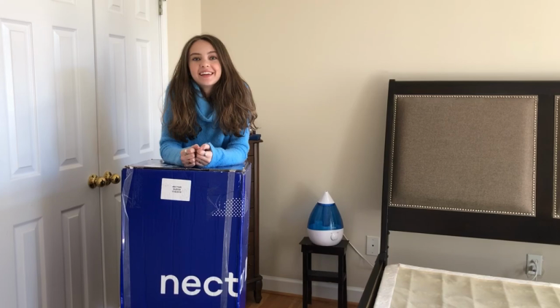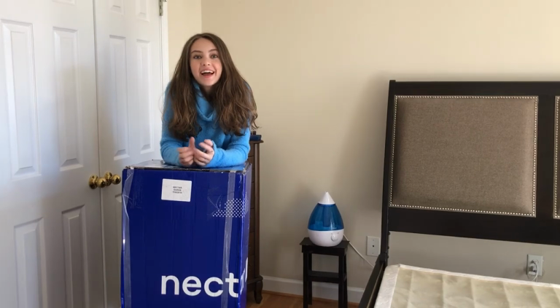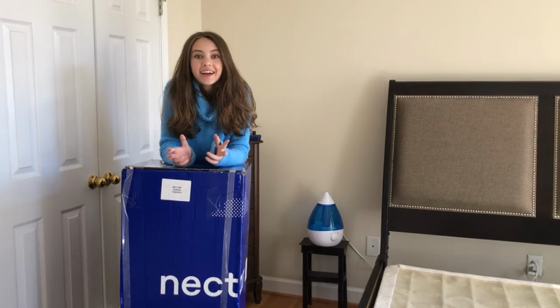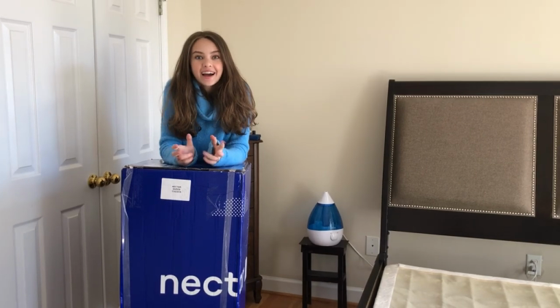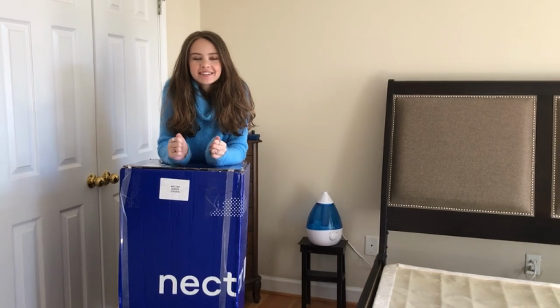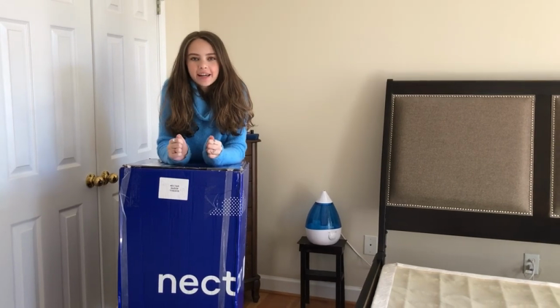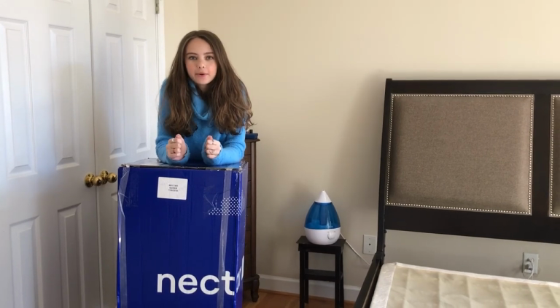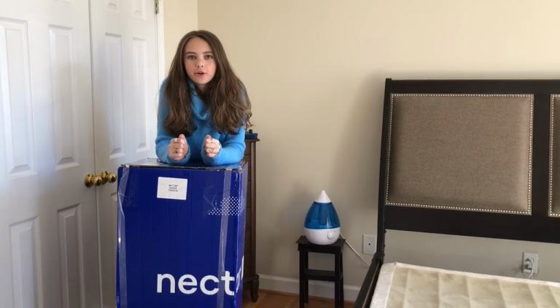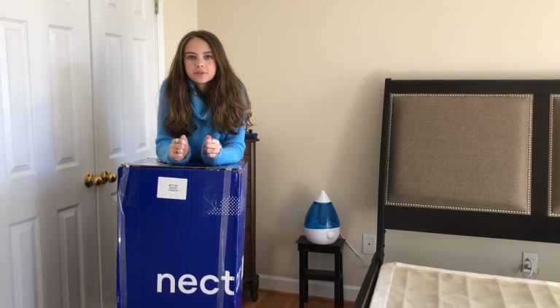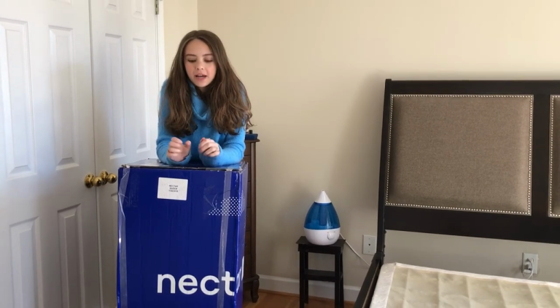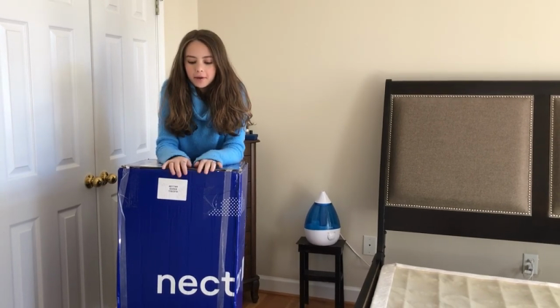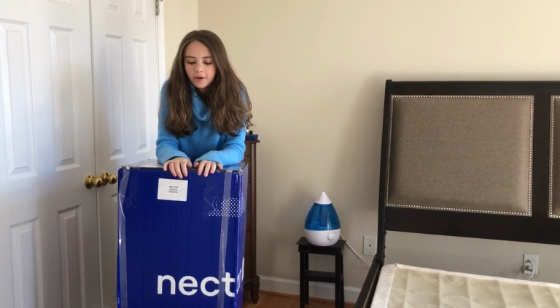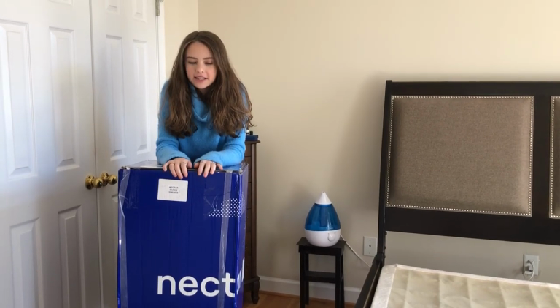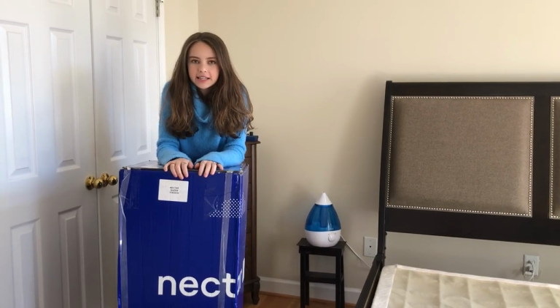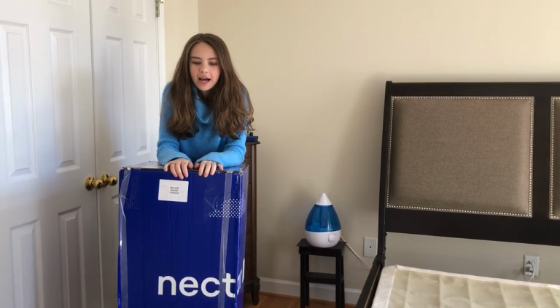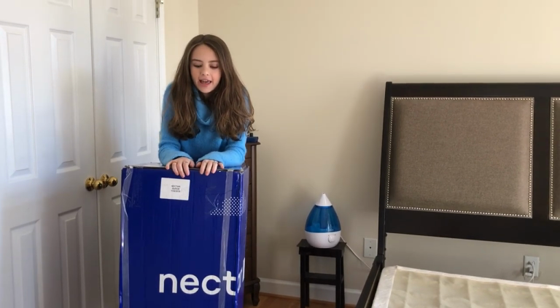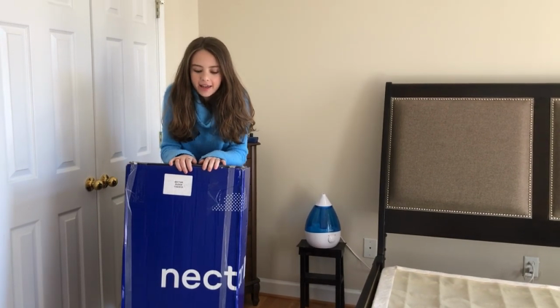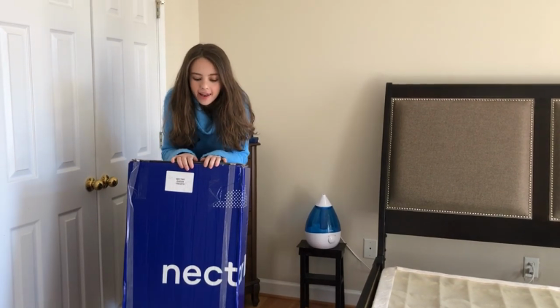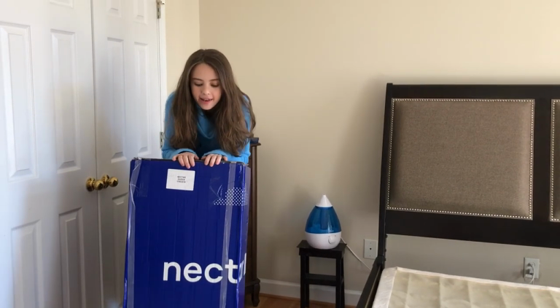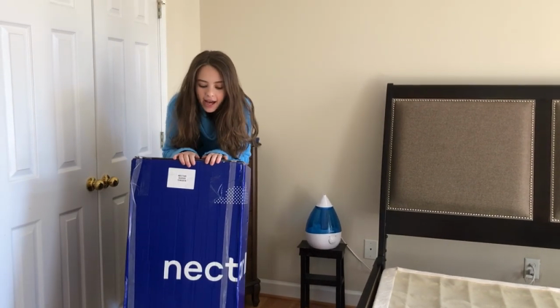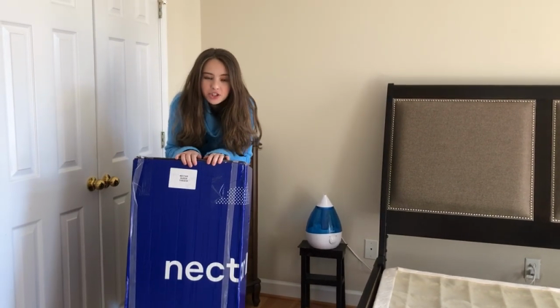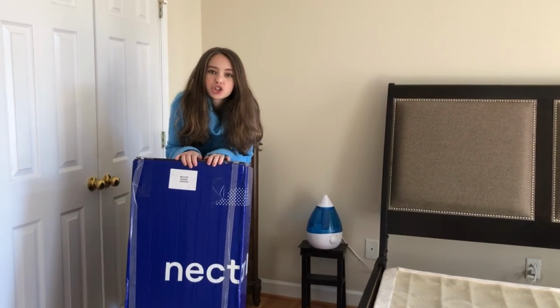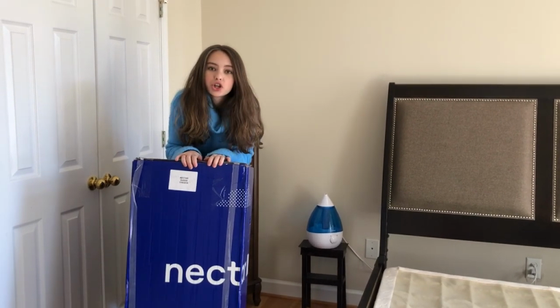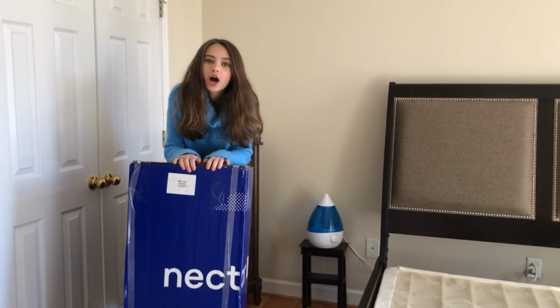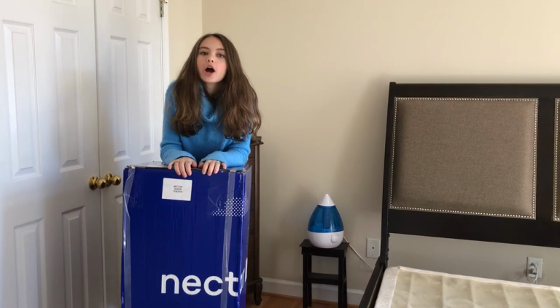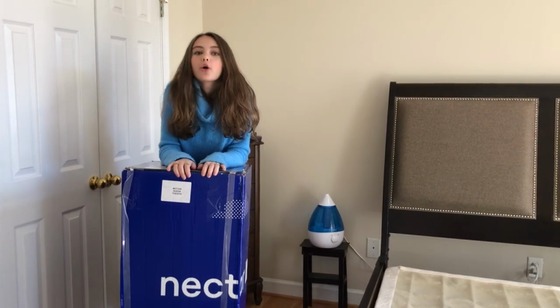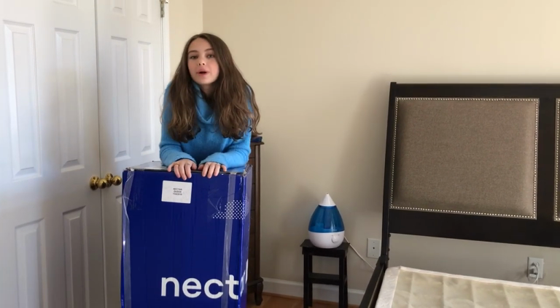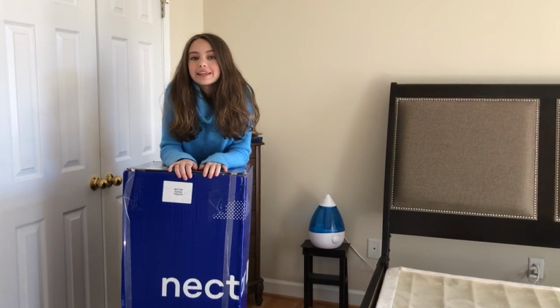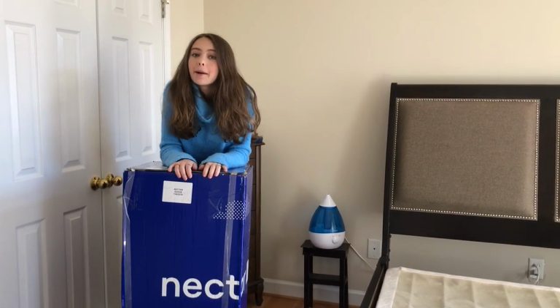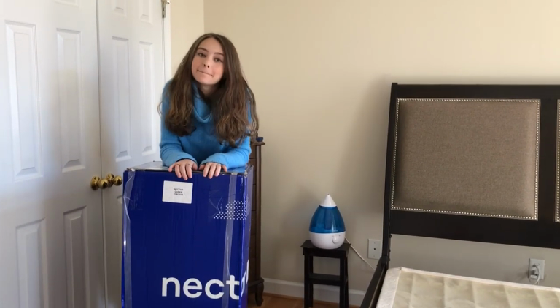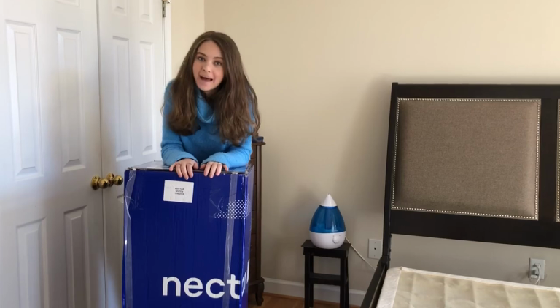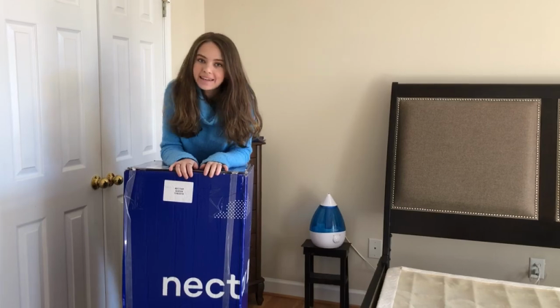Hey guys, today we're going to be unboxing a Nectar Queen bed.